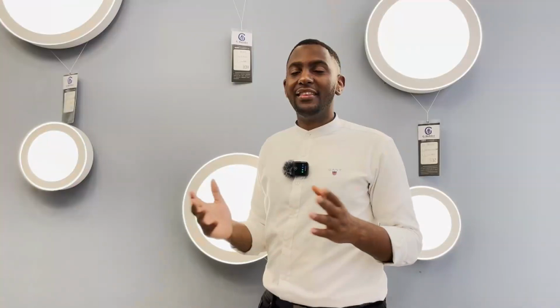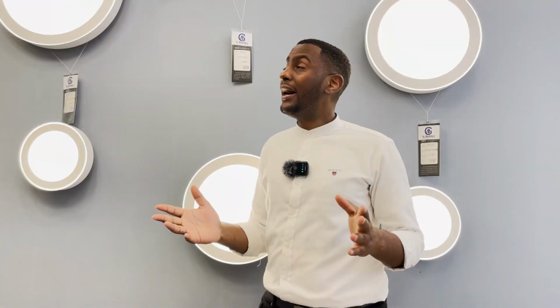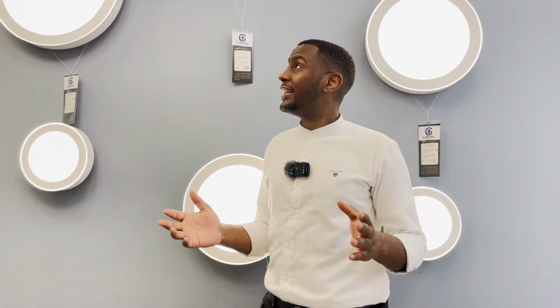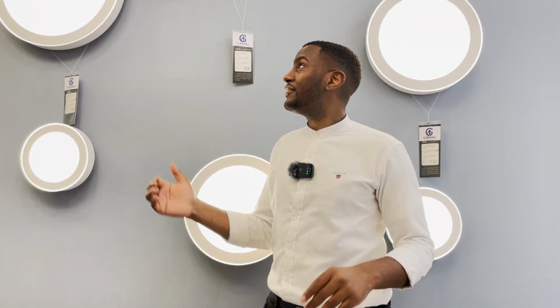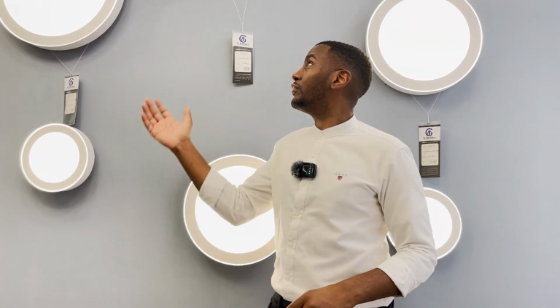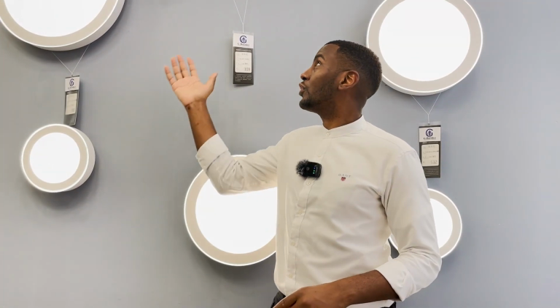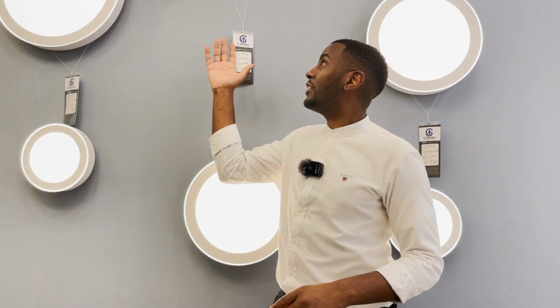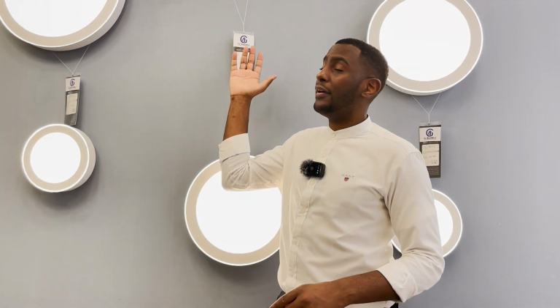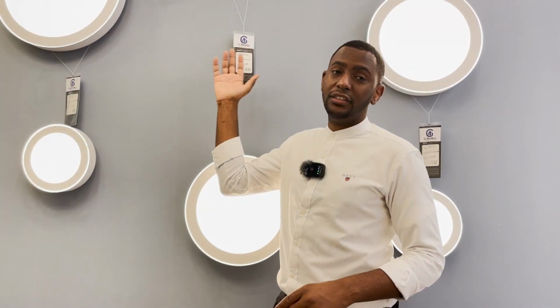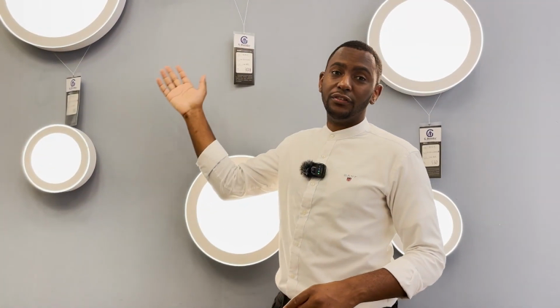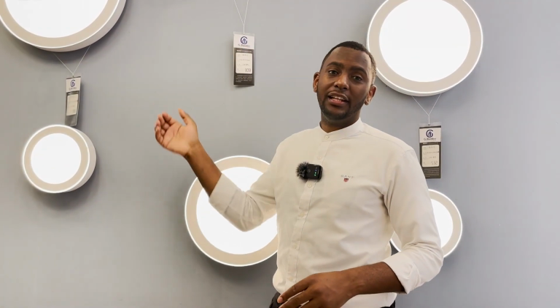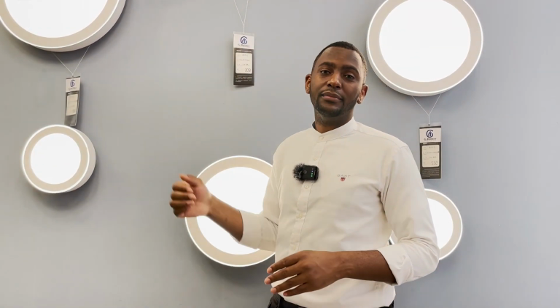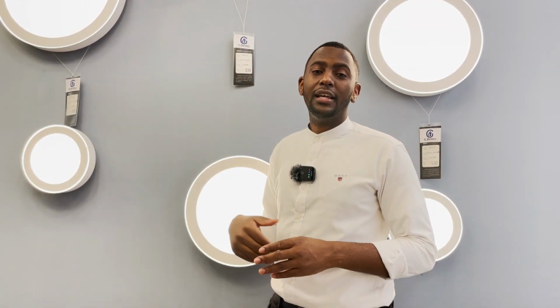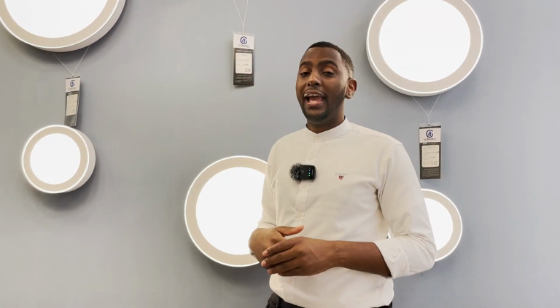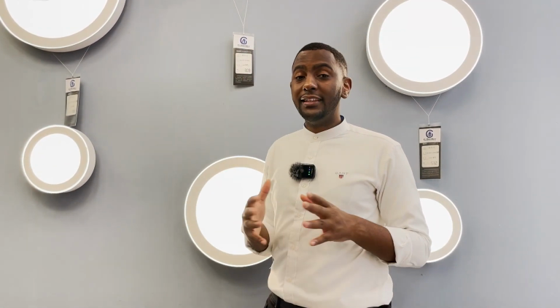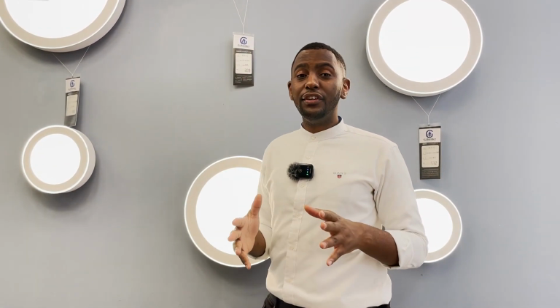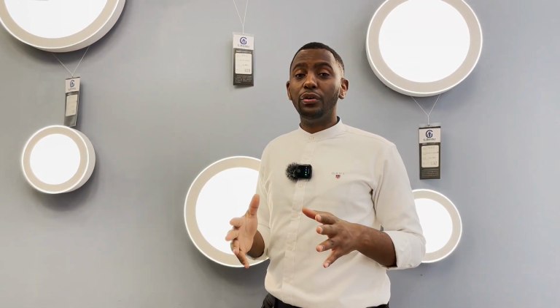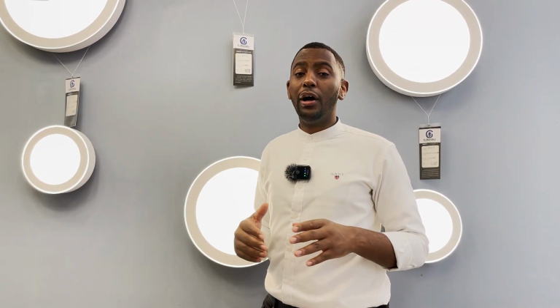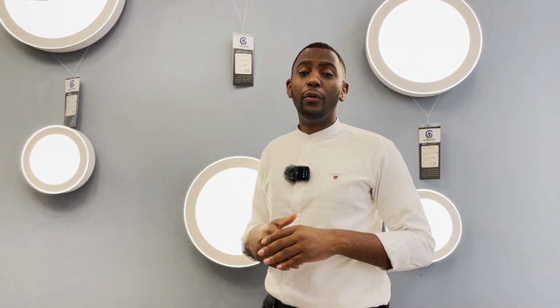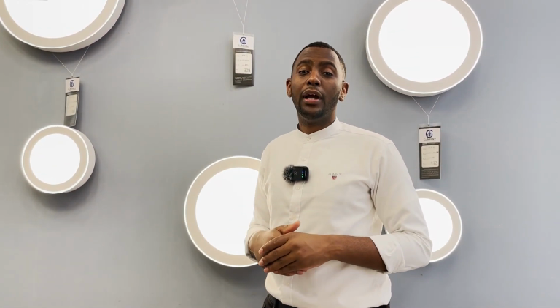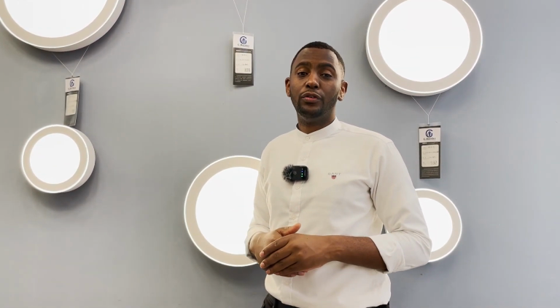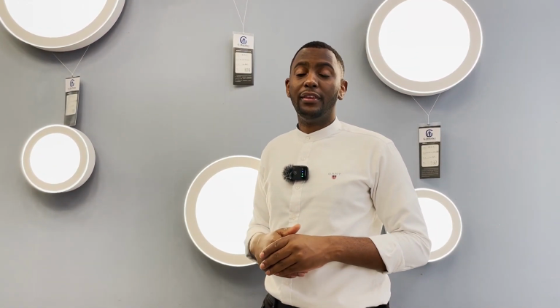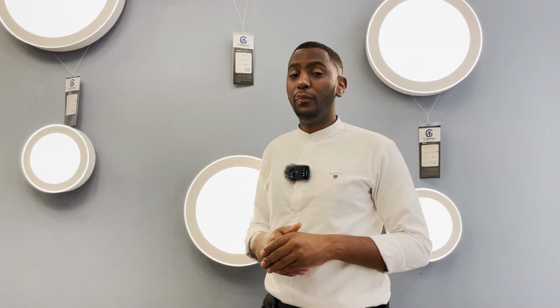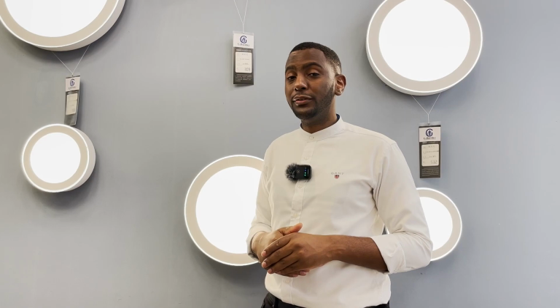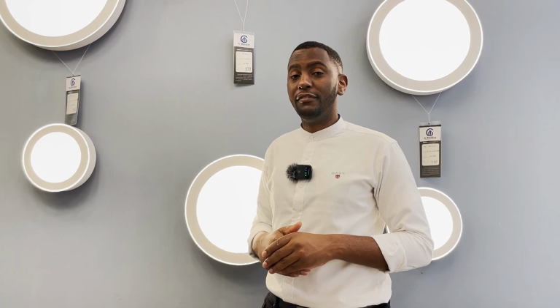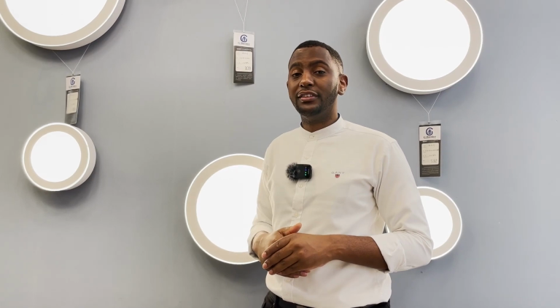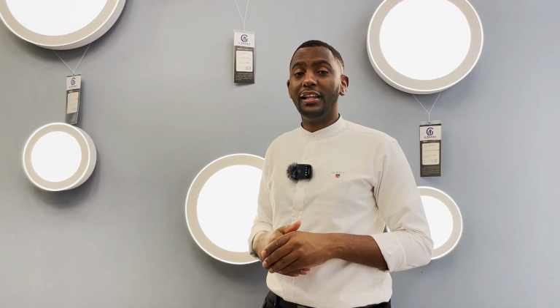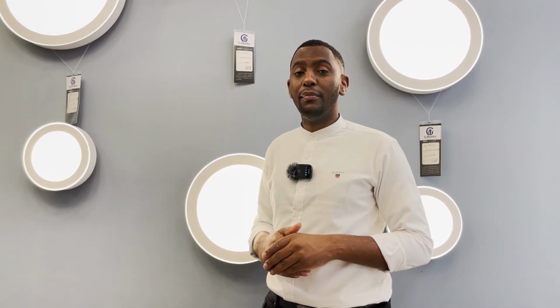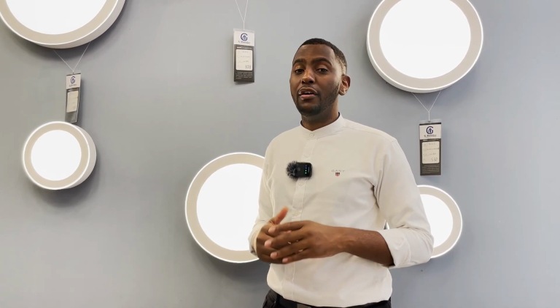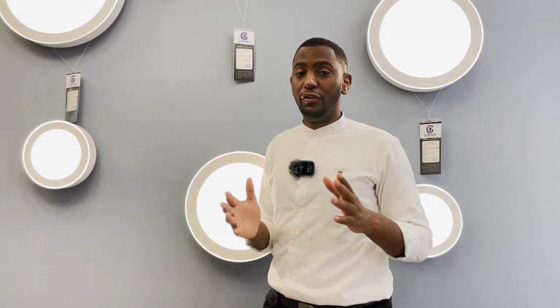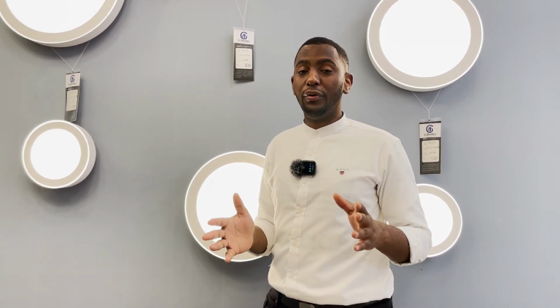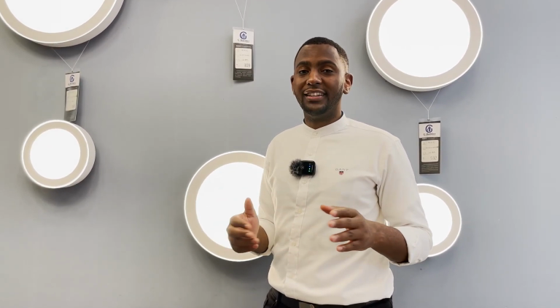The market is filled with so many varieties of ceiling lamps. In this video, I will help you how to pick the most perfect ceiling lamp for your project.